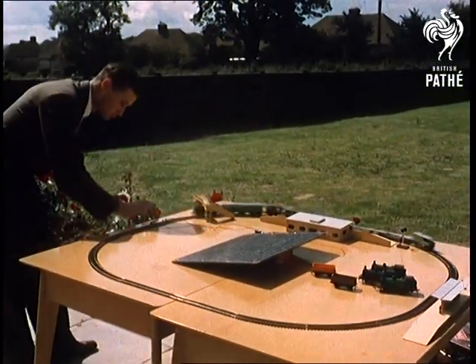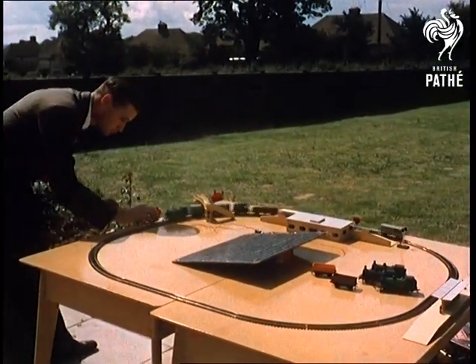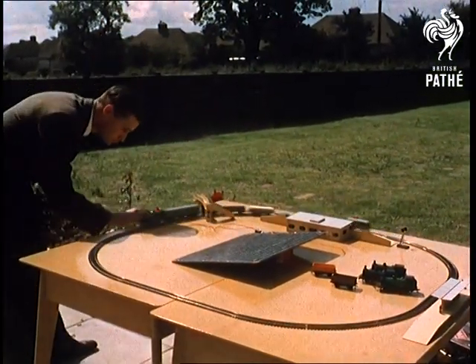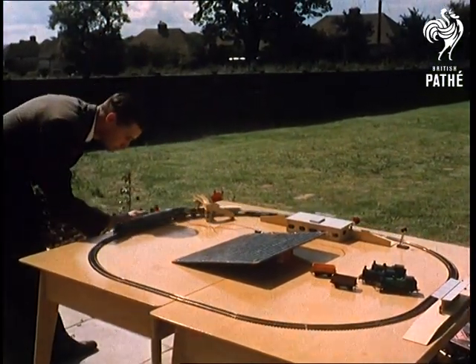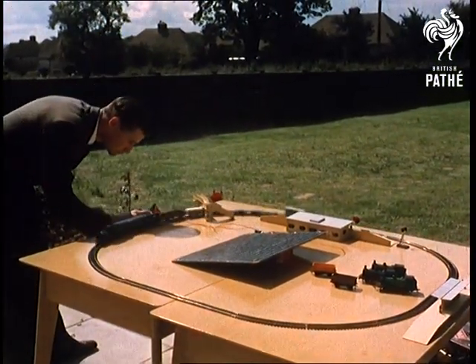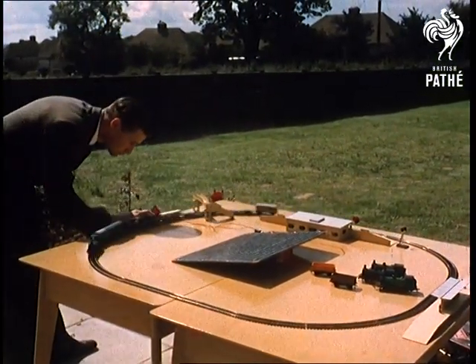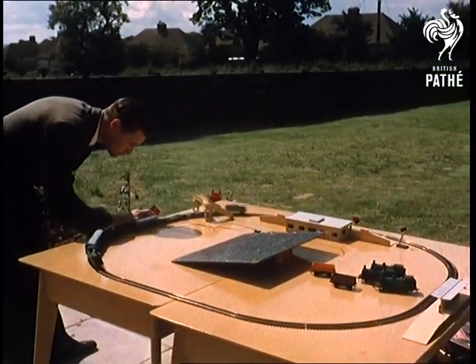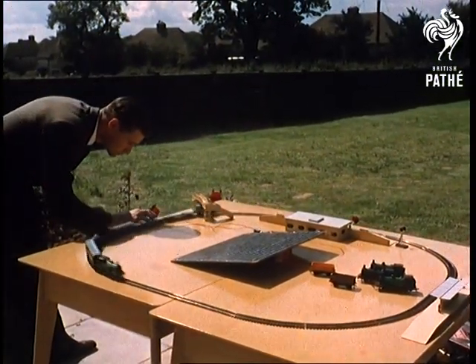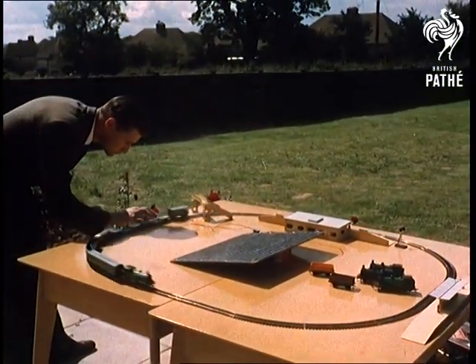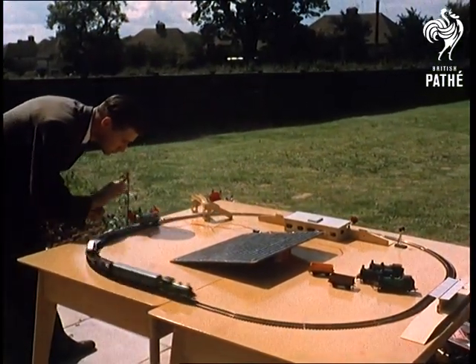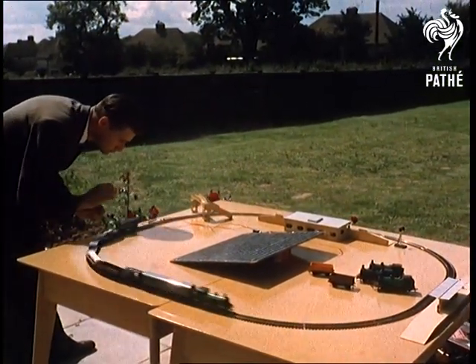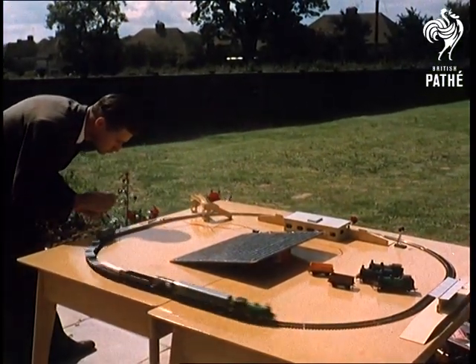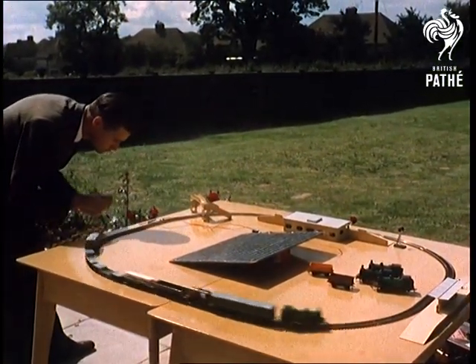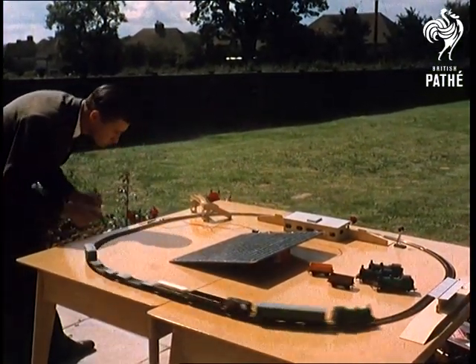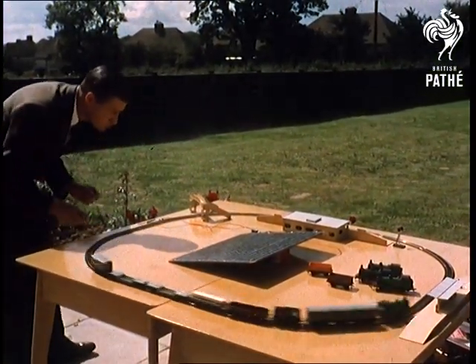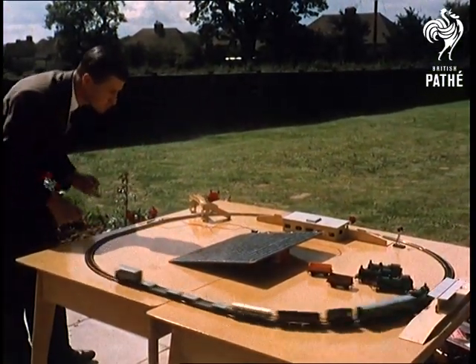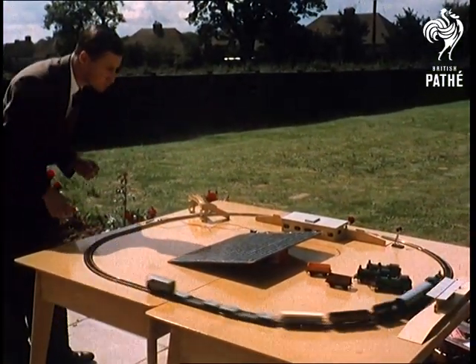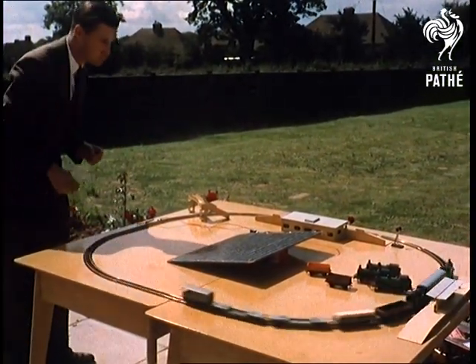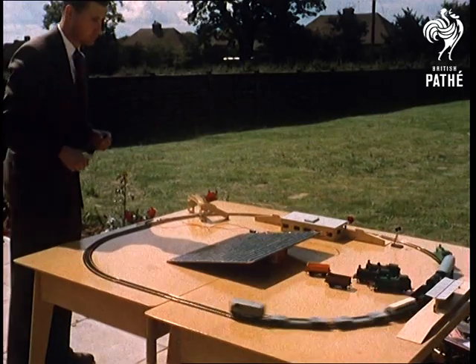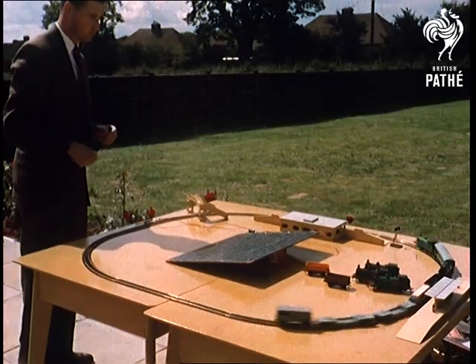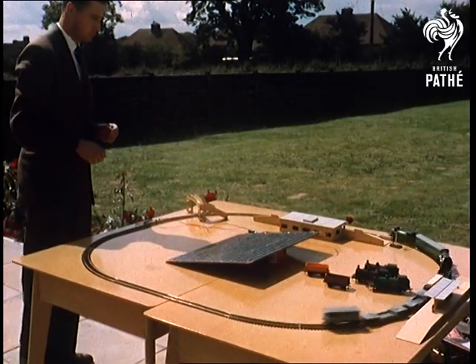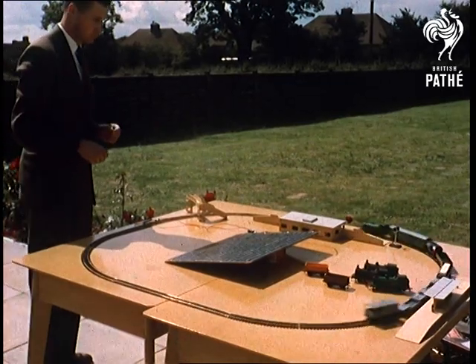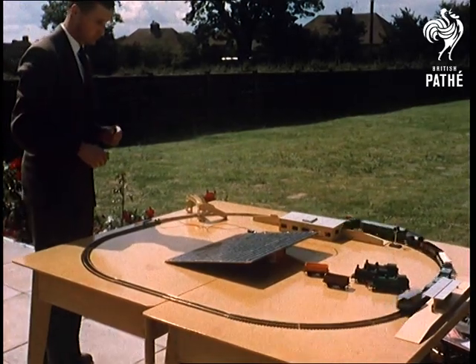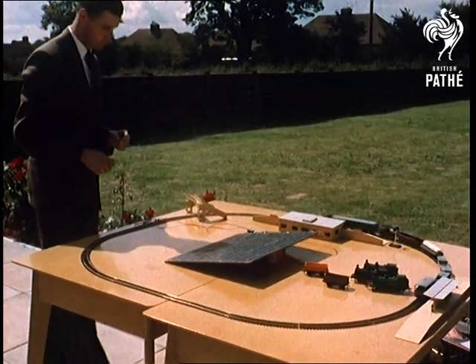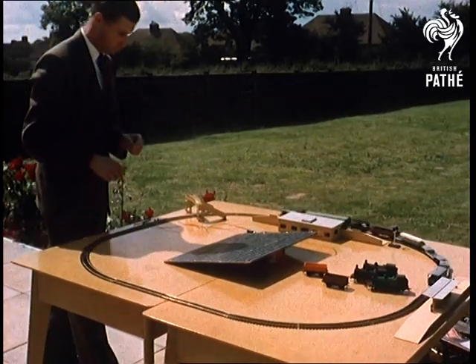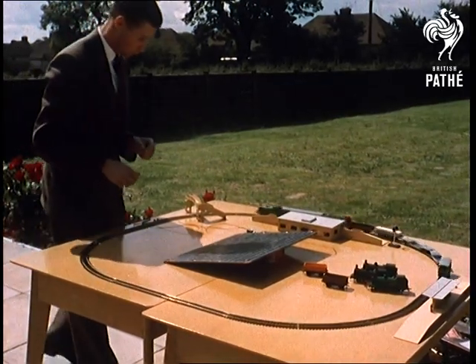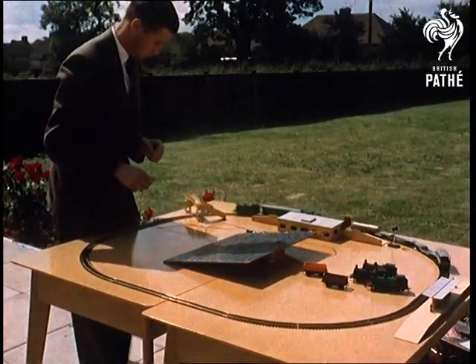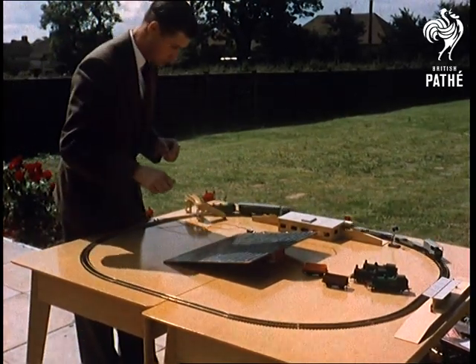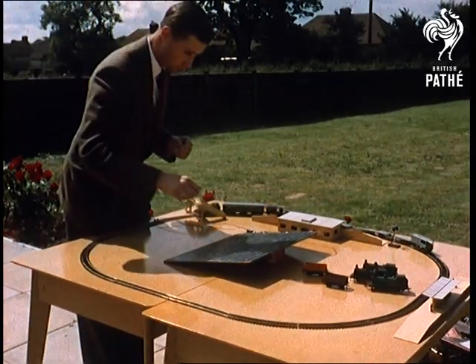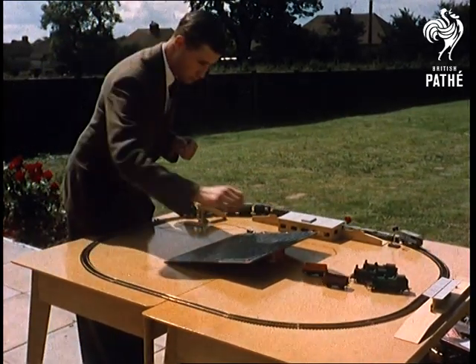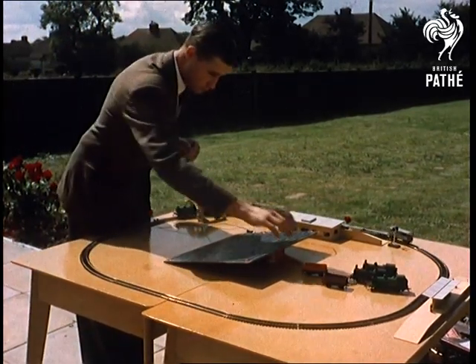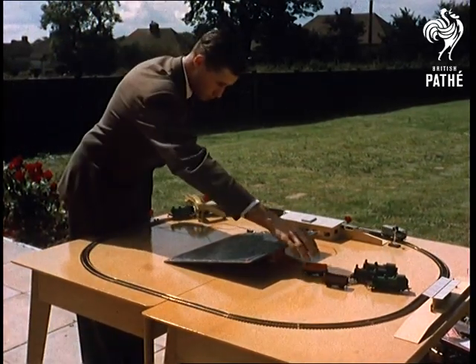Notice that a man's shadow falling across the cells, blocking out the sun, is enough to stop the train.